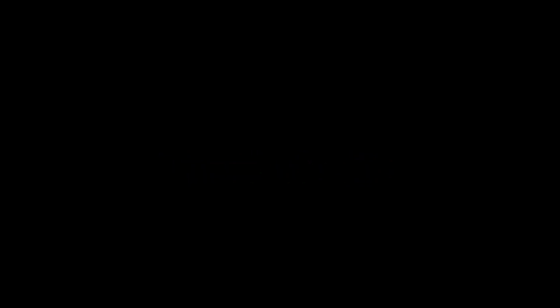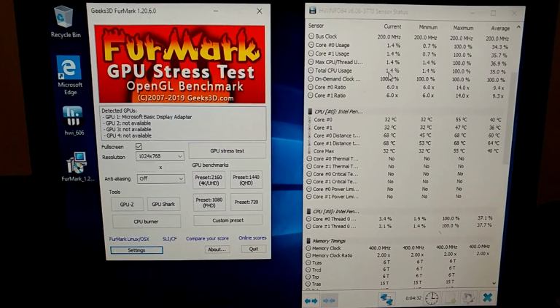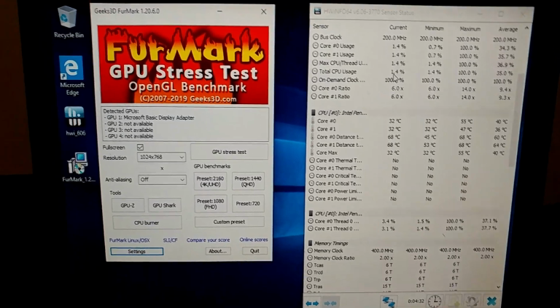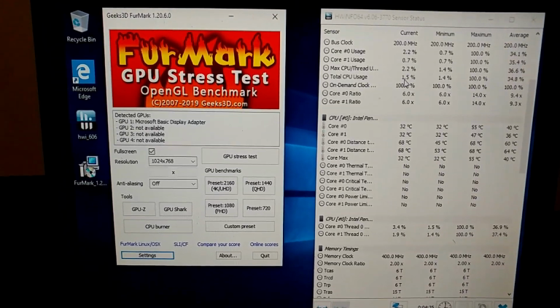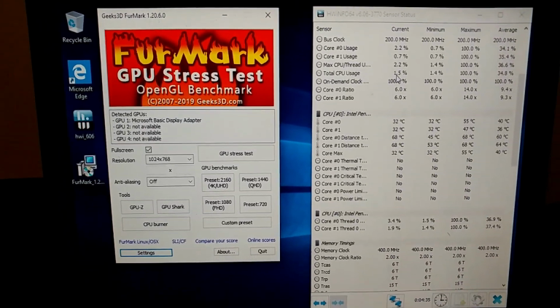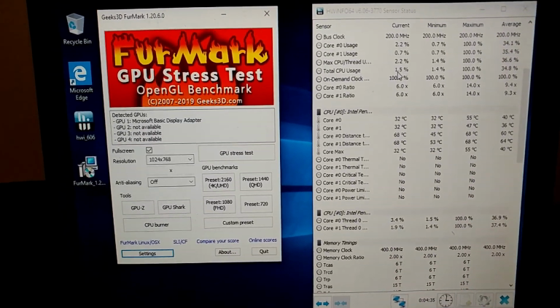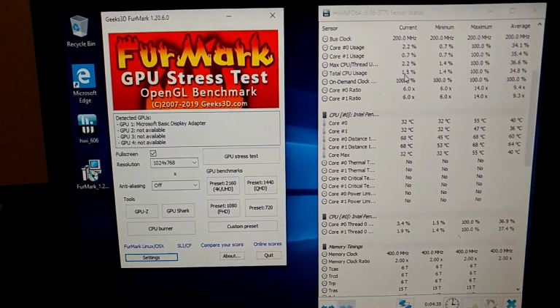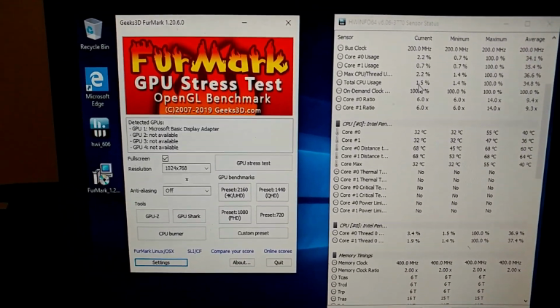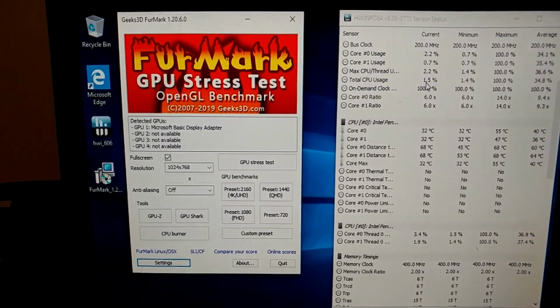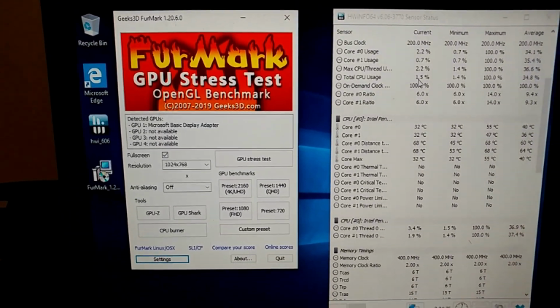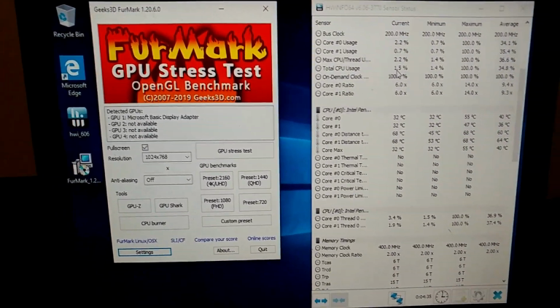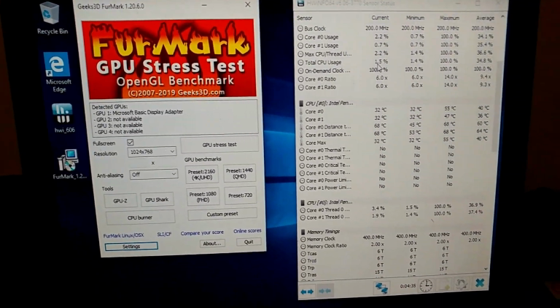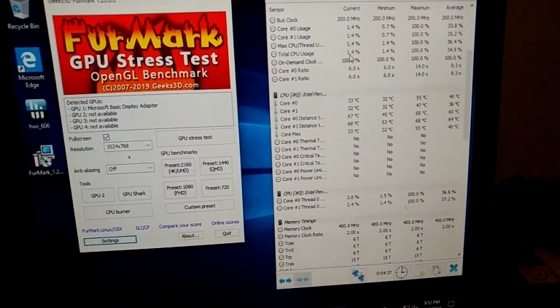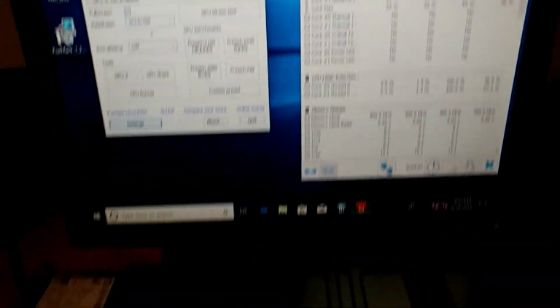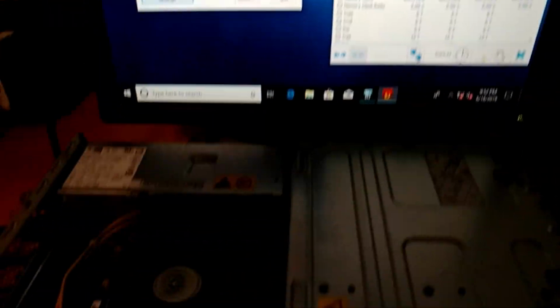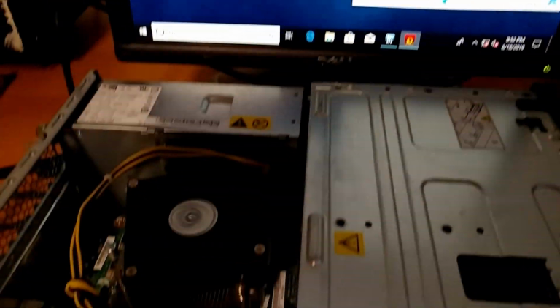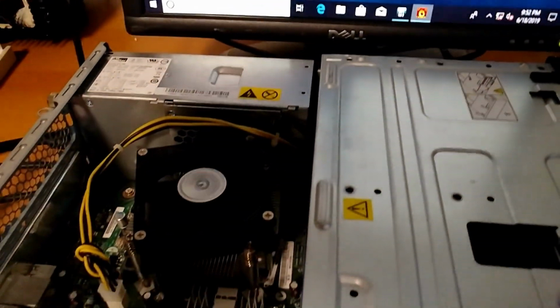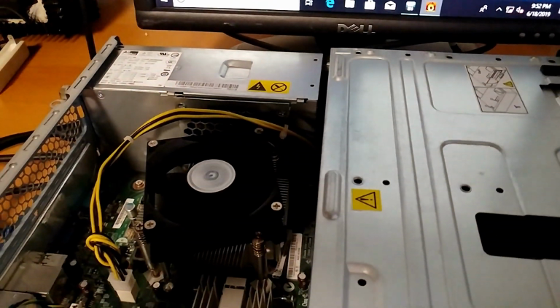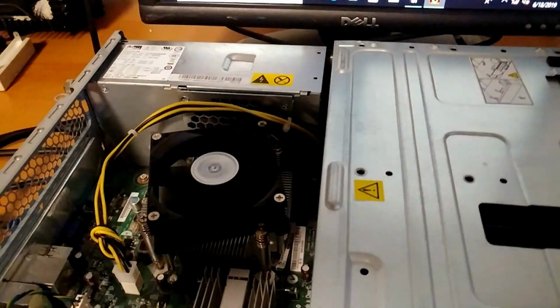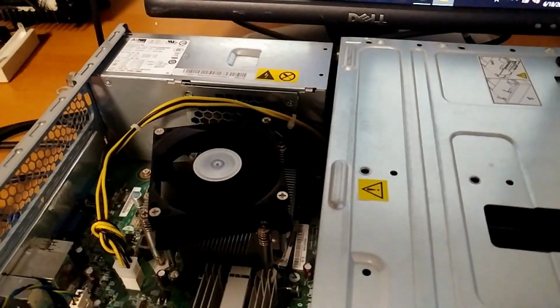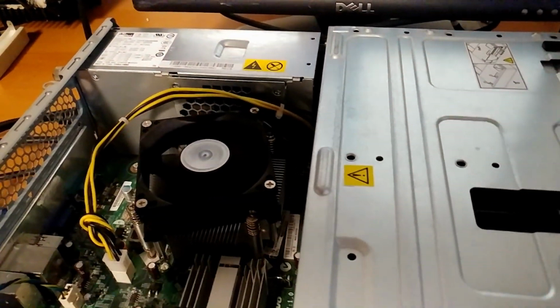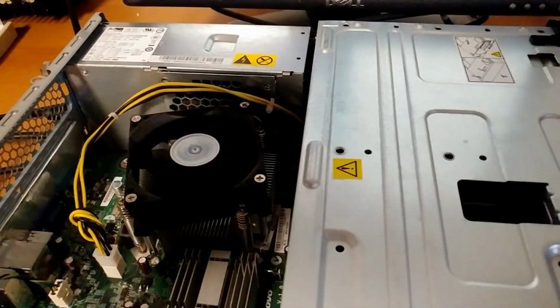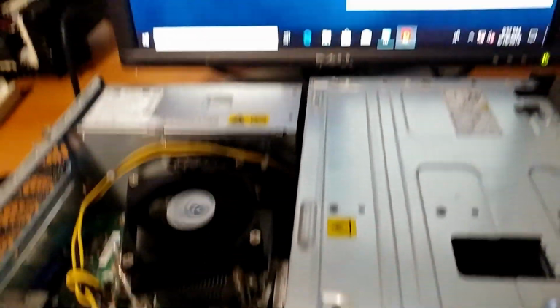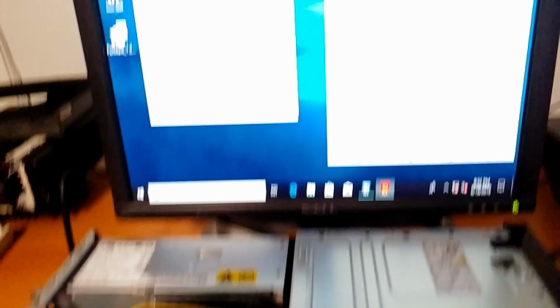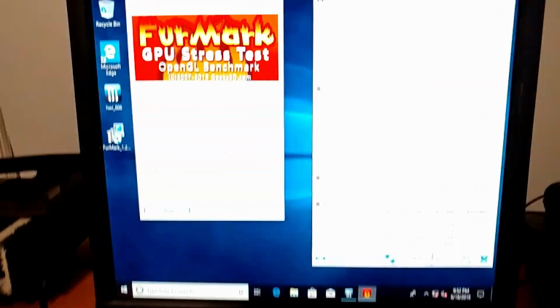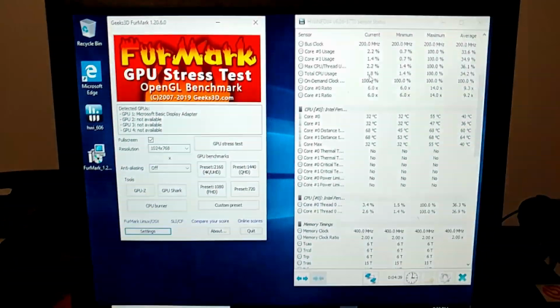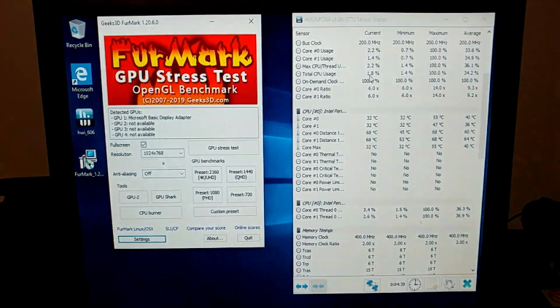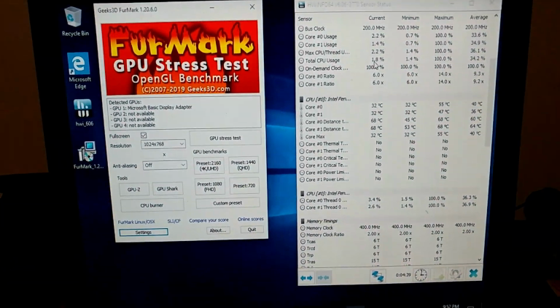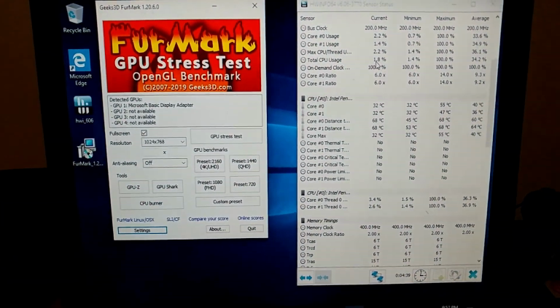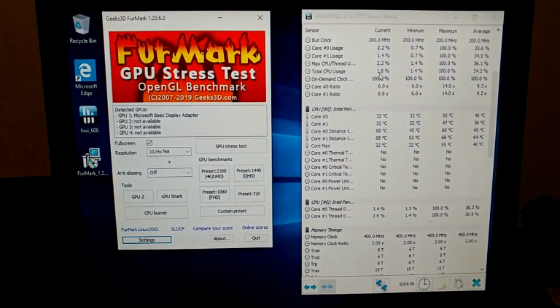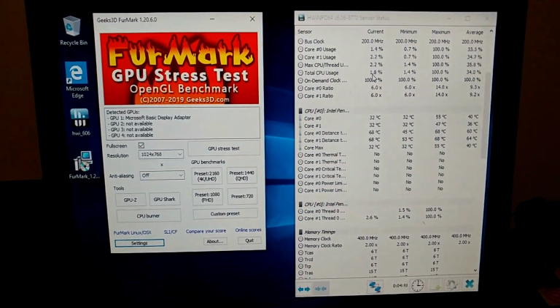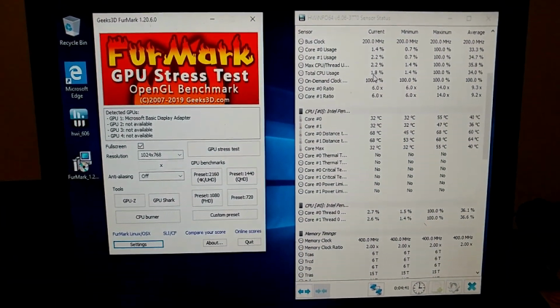Ladies and gents, it's Flak. Here we have a computer — just bought this off of someone.